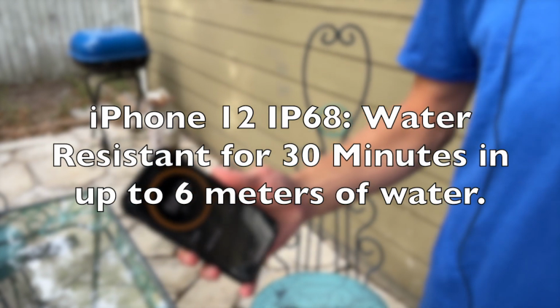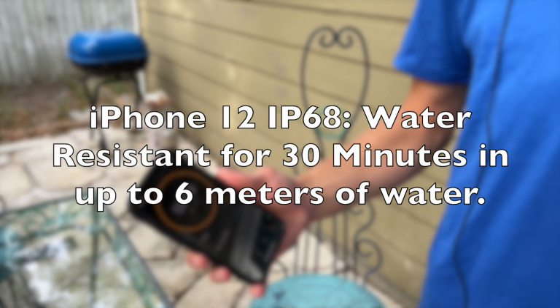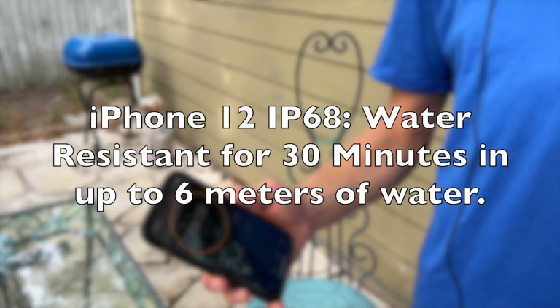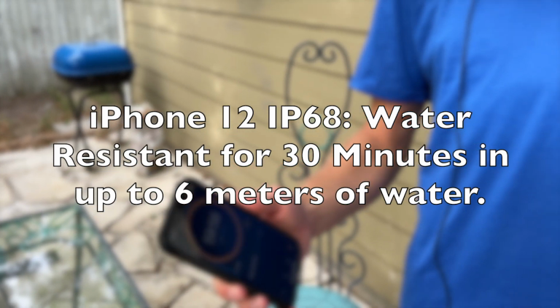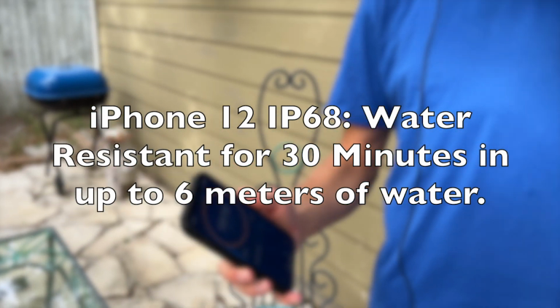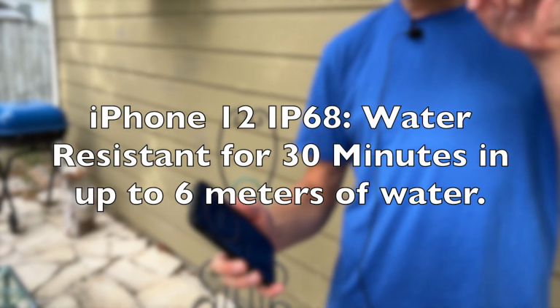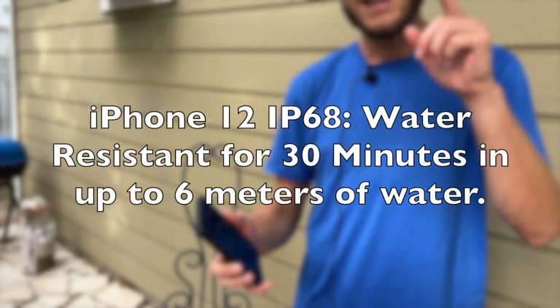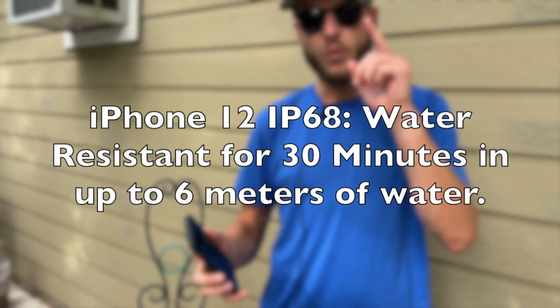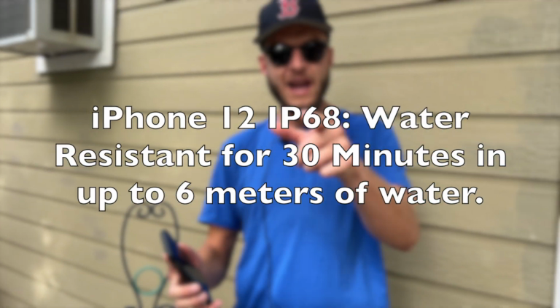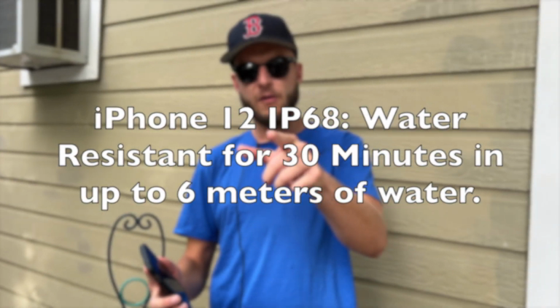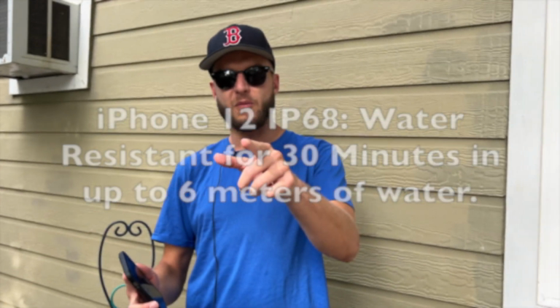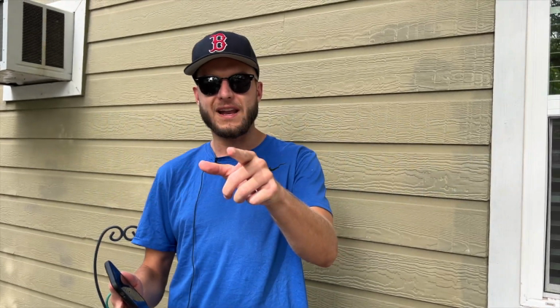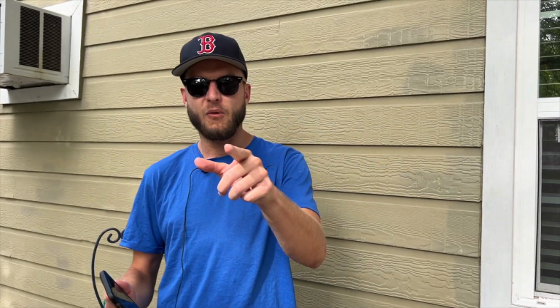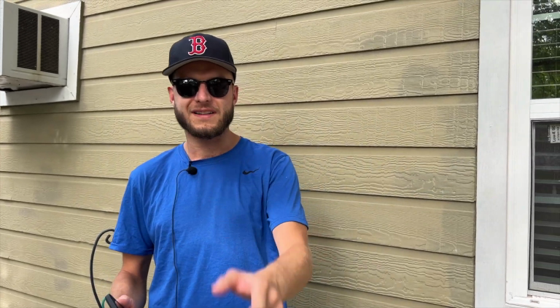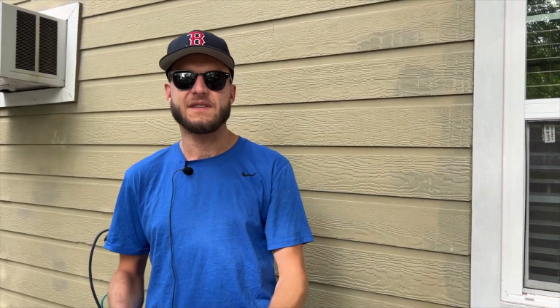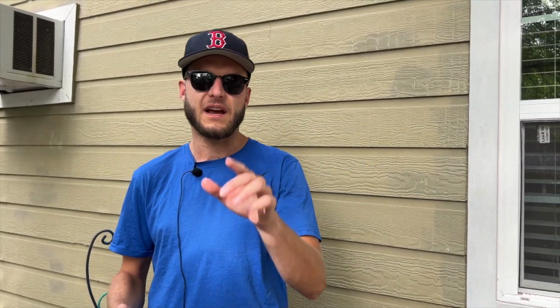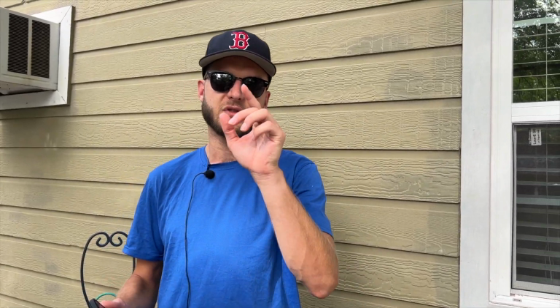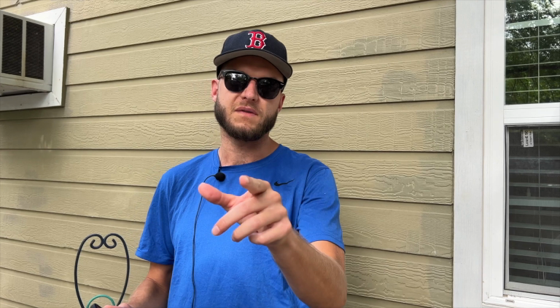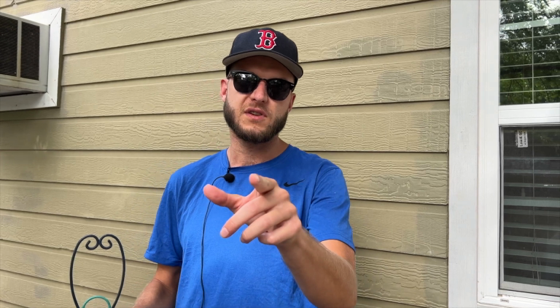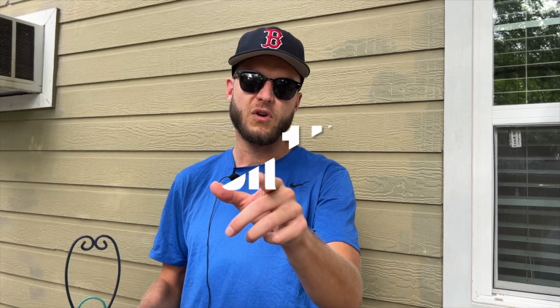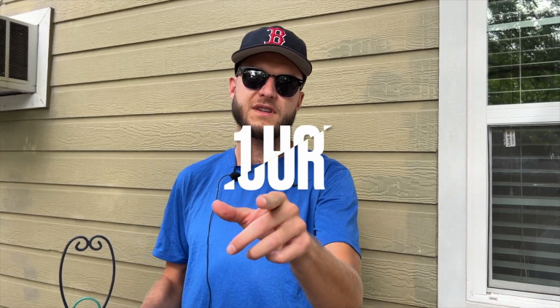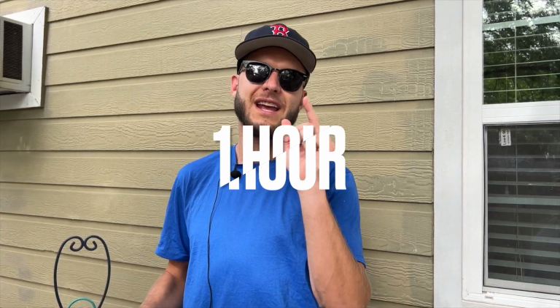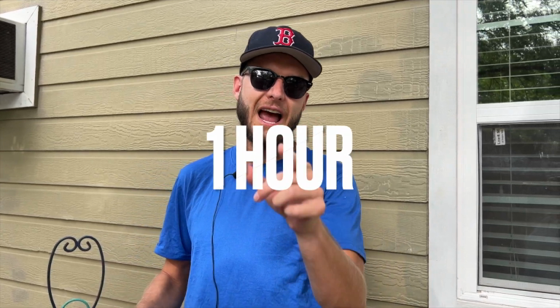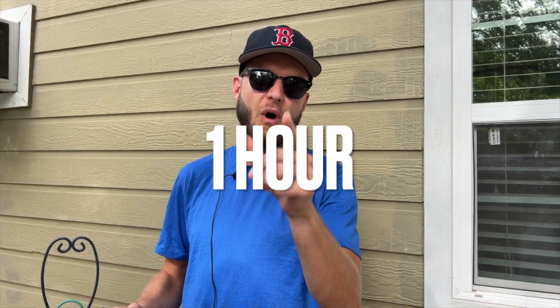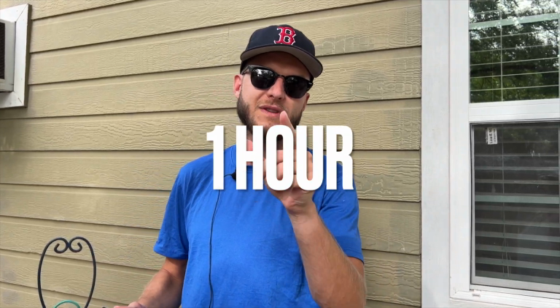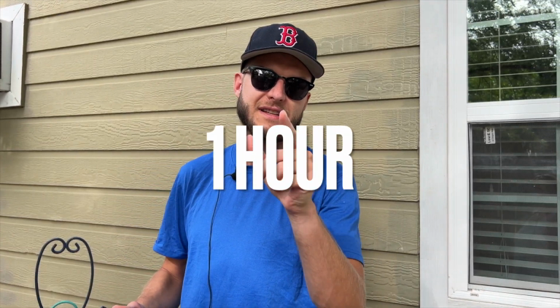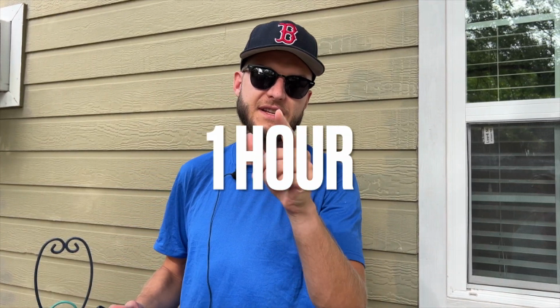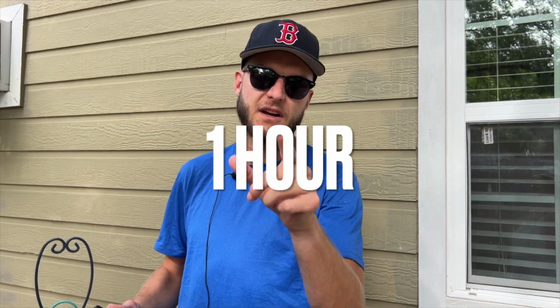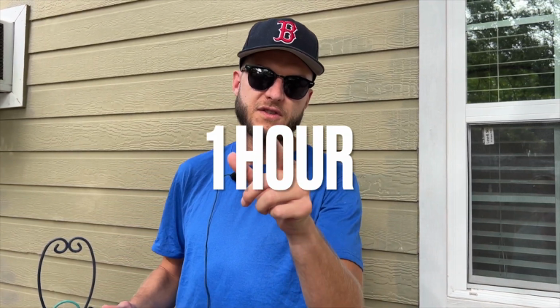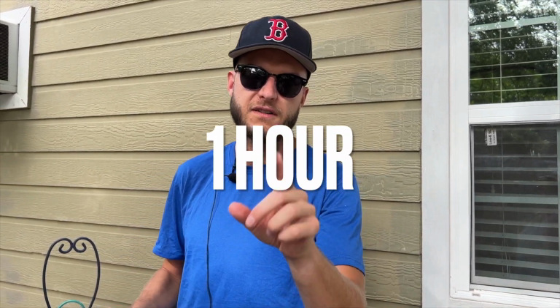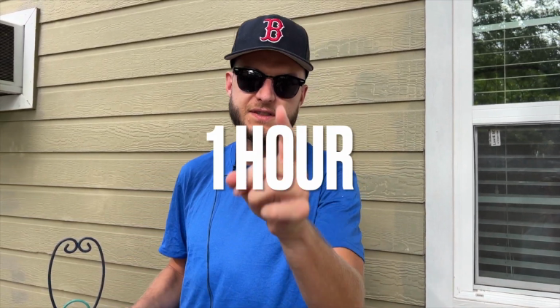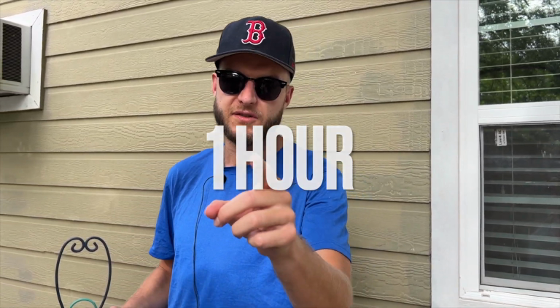So I will see you guys in one hour from right now. We're going to see if this iPhone 12 still works and how water resistant these suckers are. See you soon.